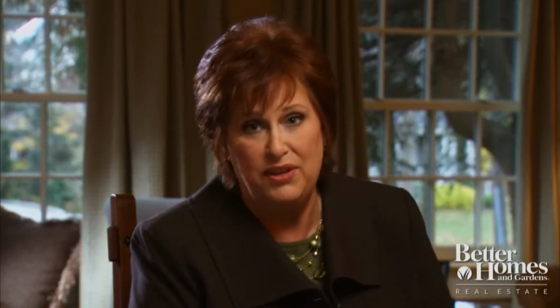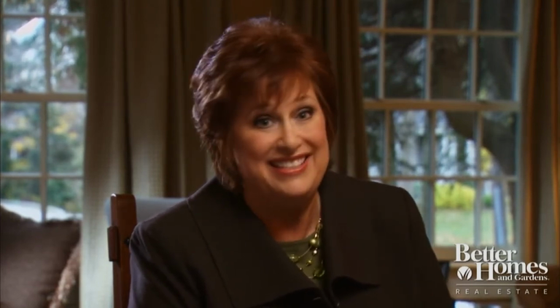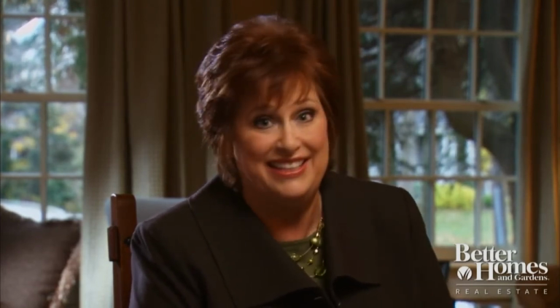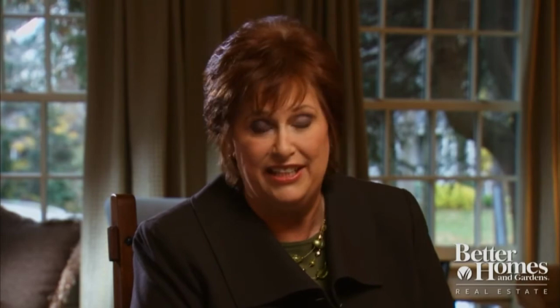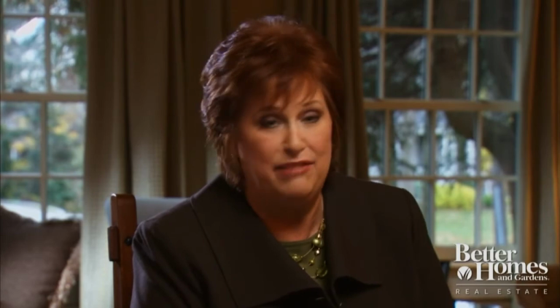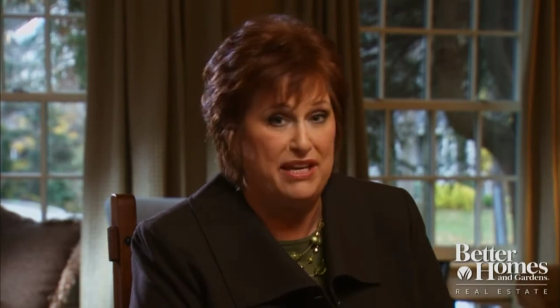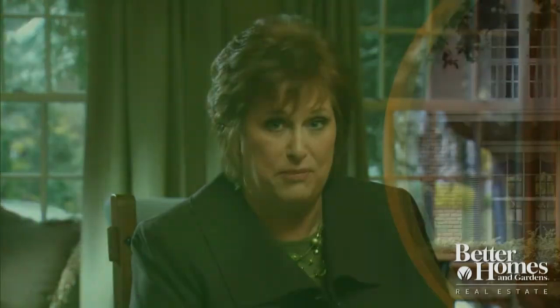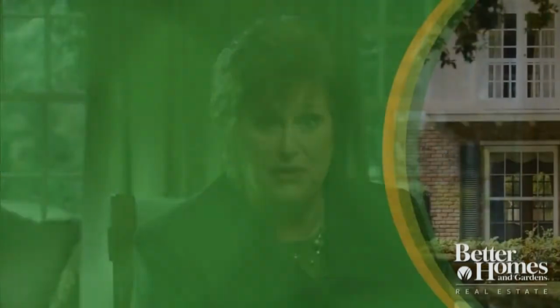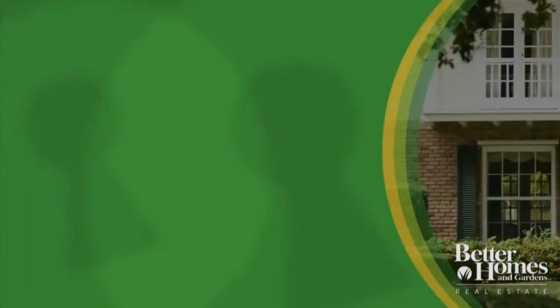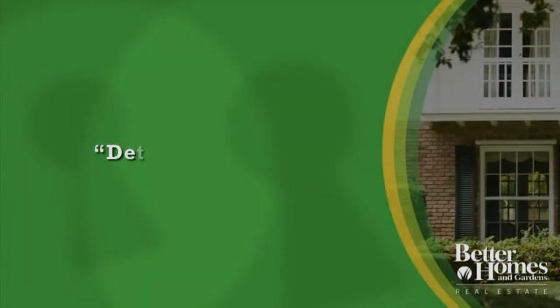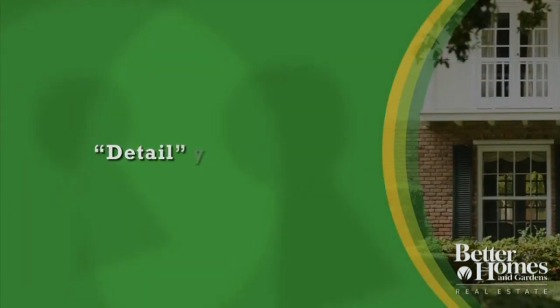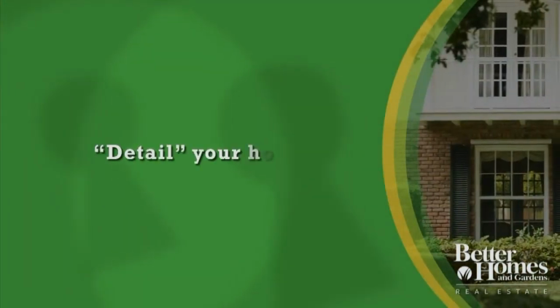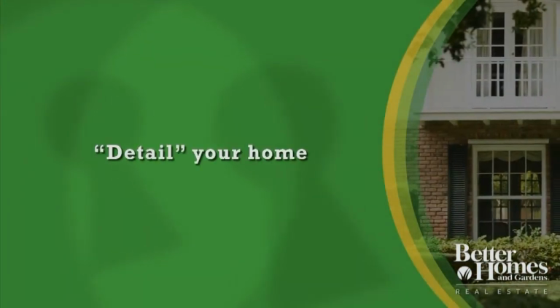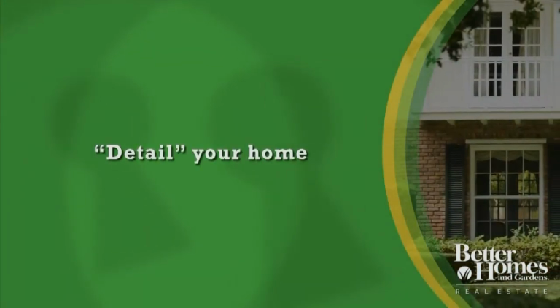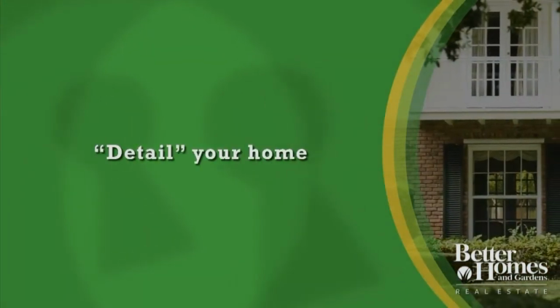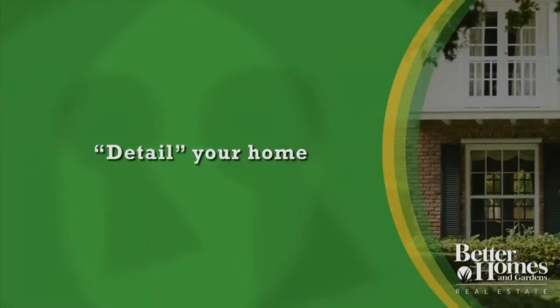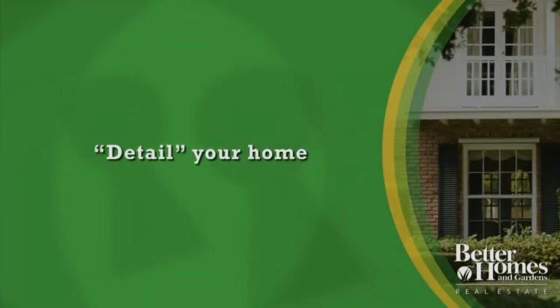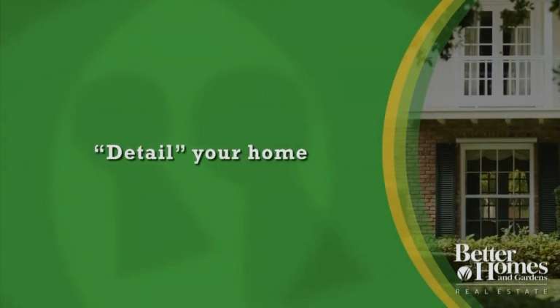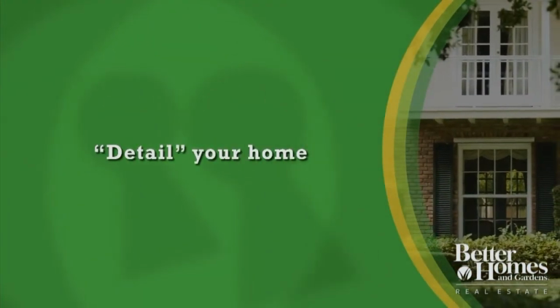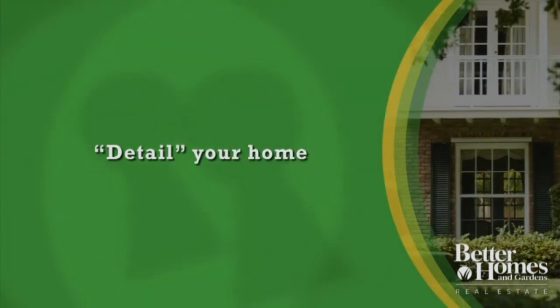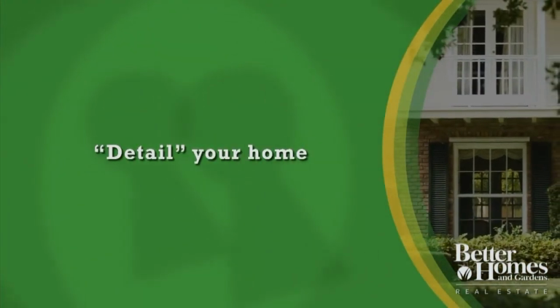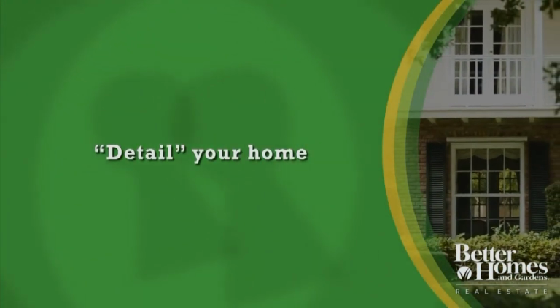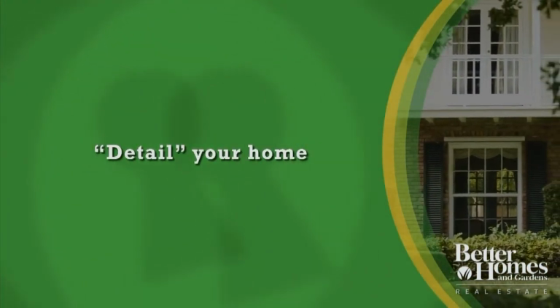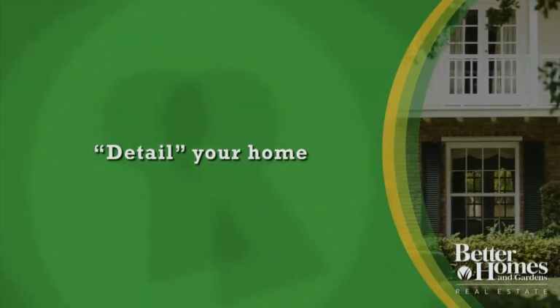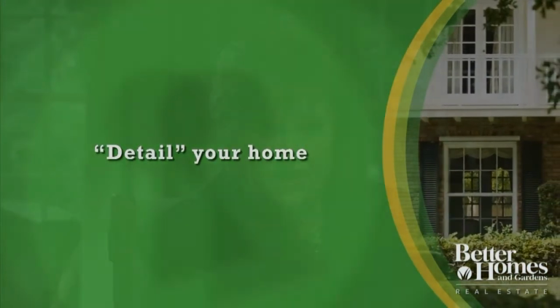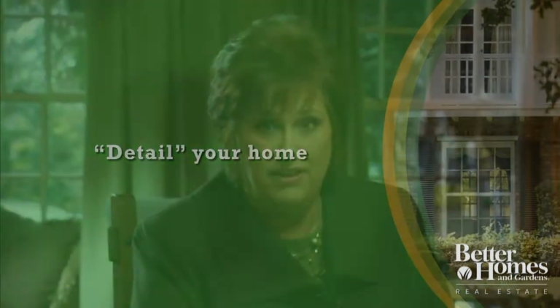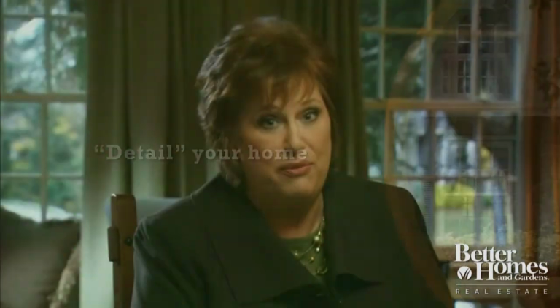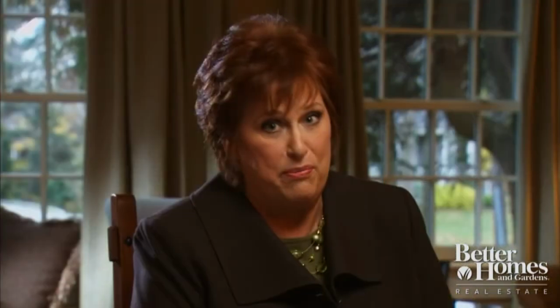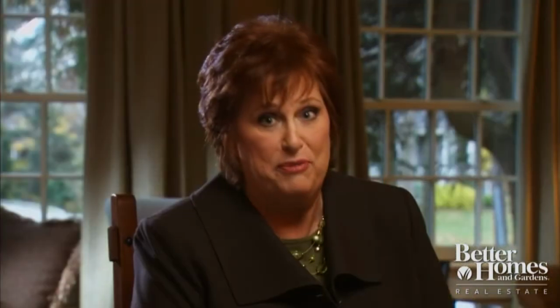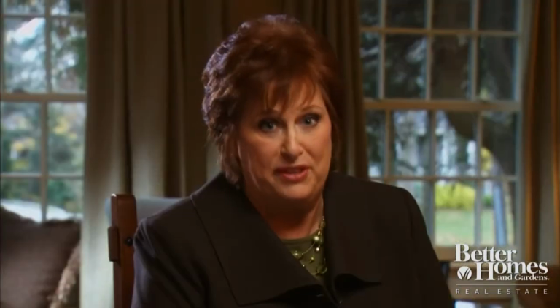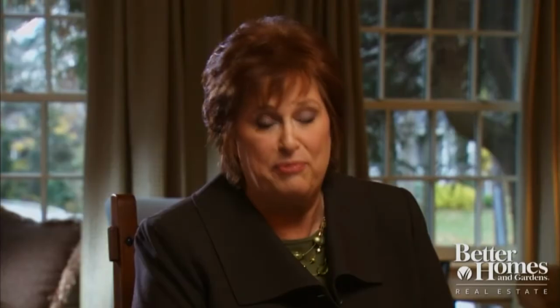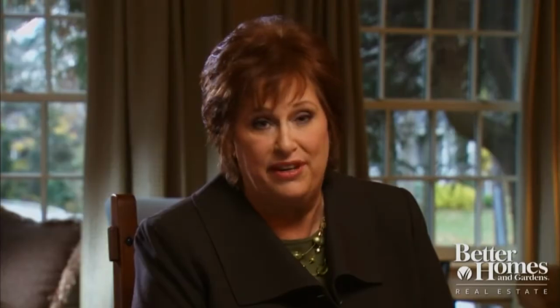Neutralize it, clean it, make it sparkle, get it detailed. And that will result in a faster sale with a better sale price.